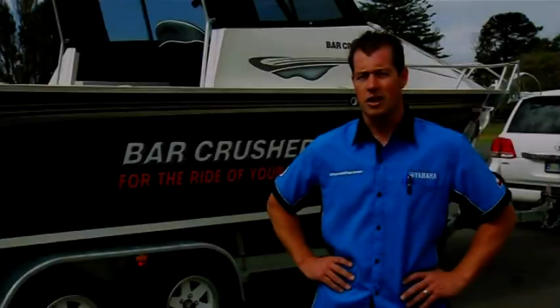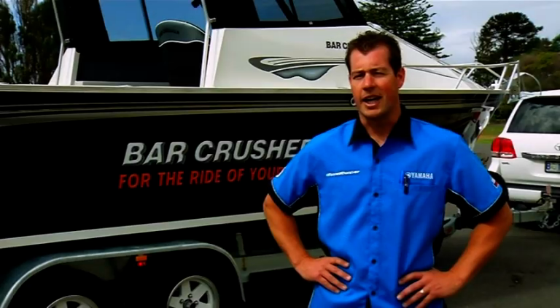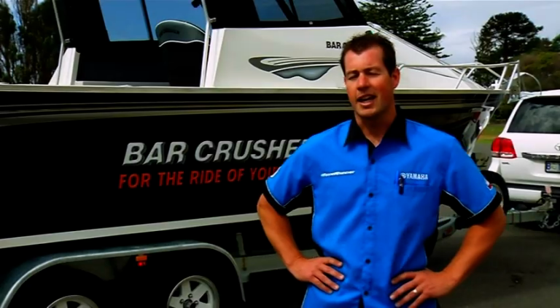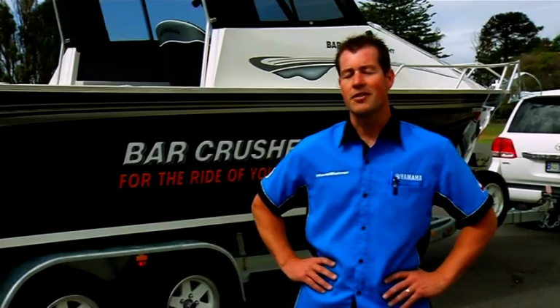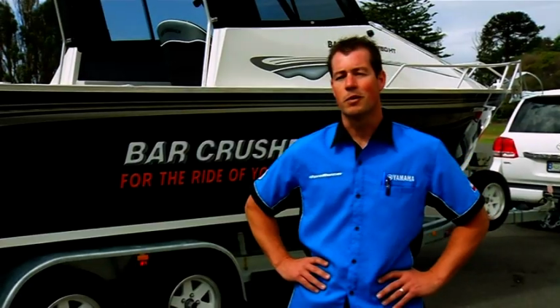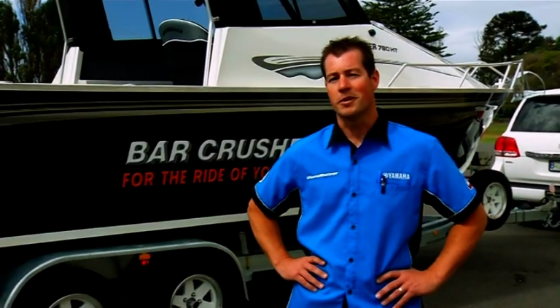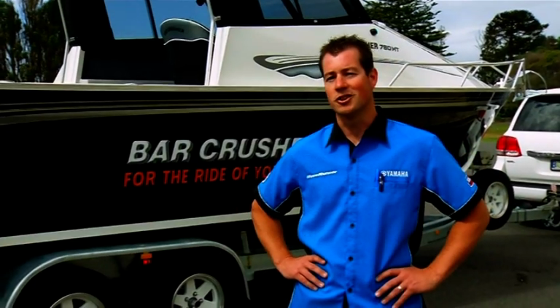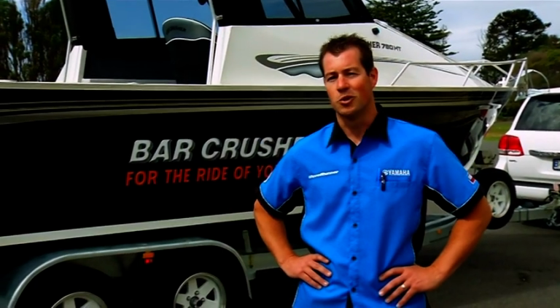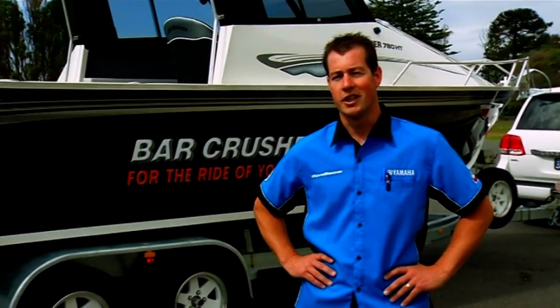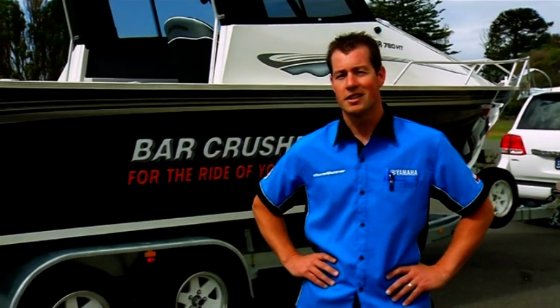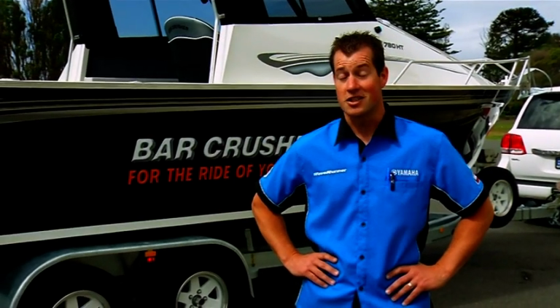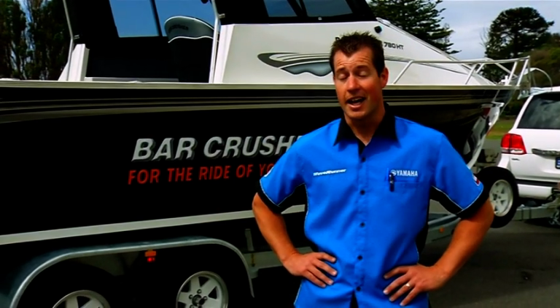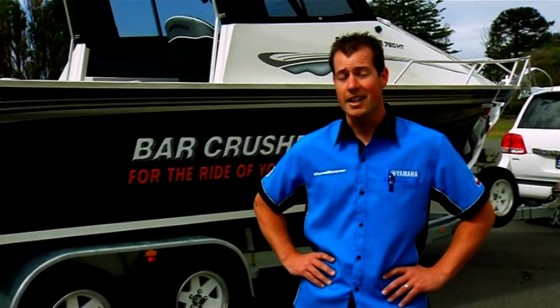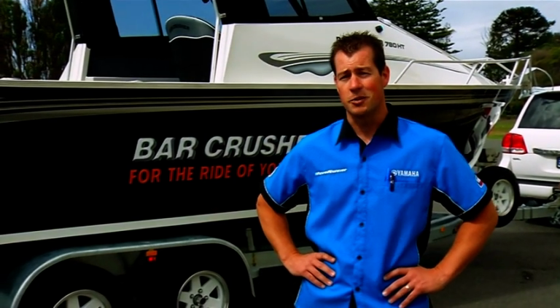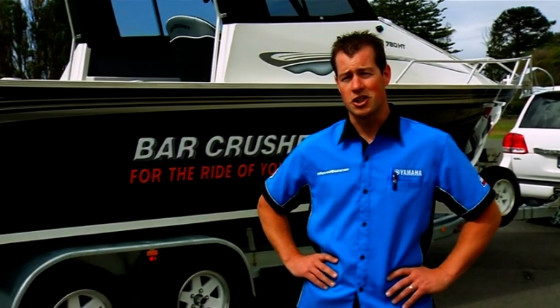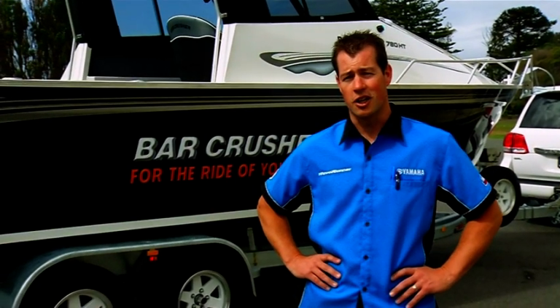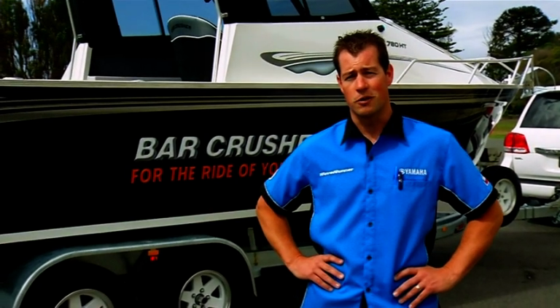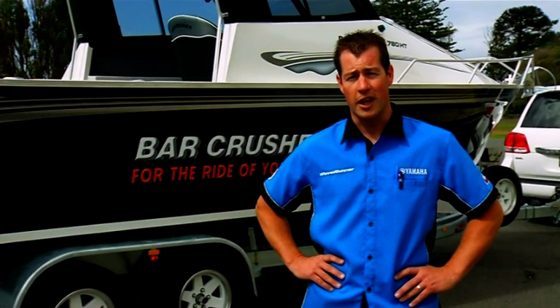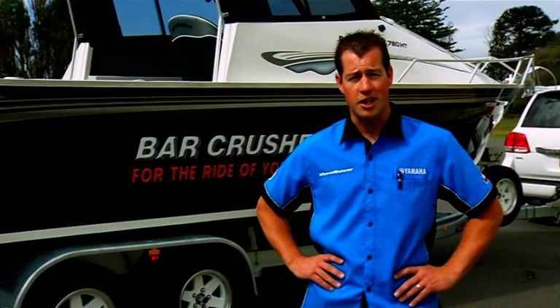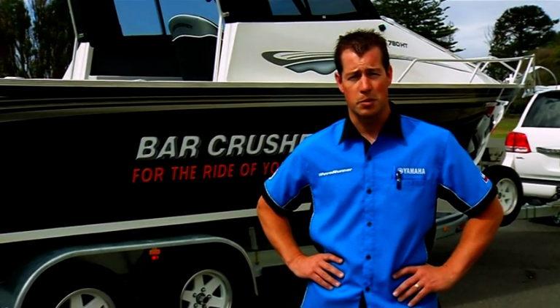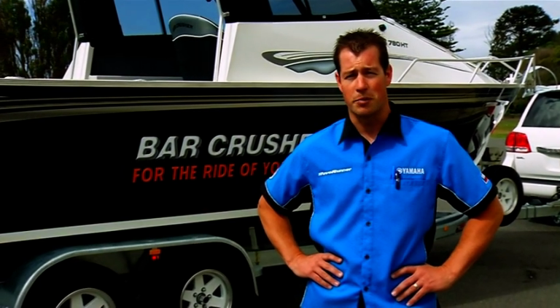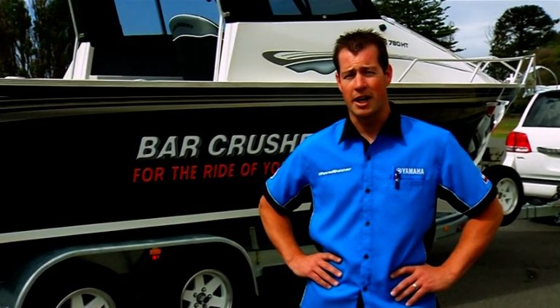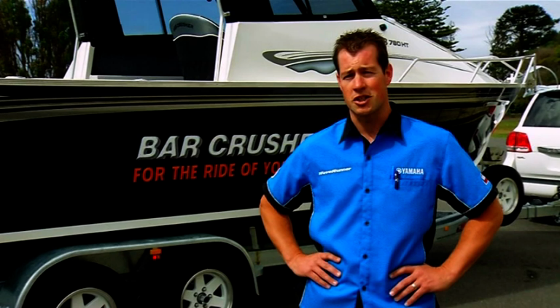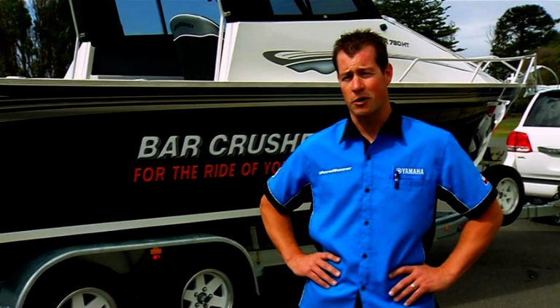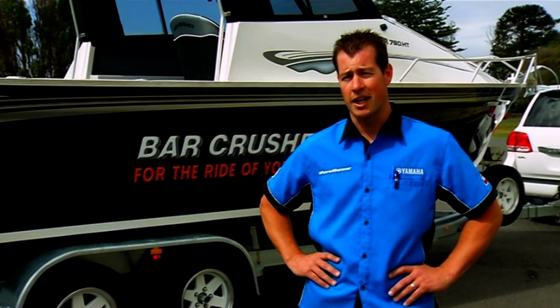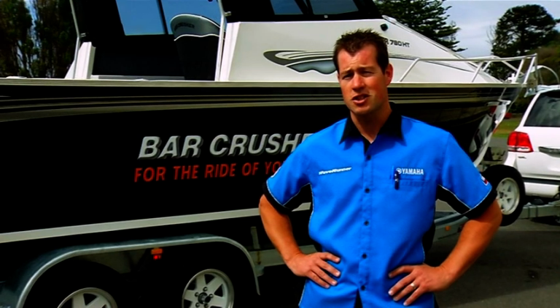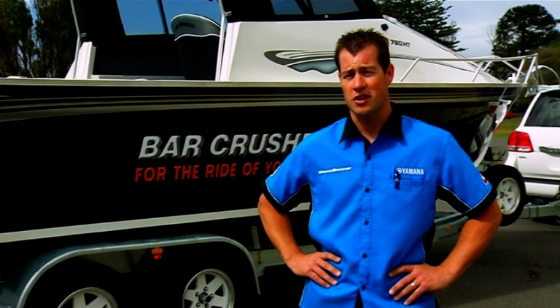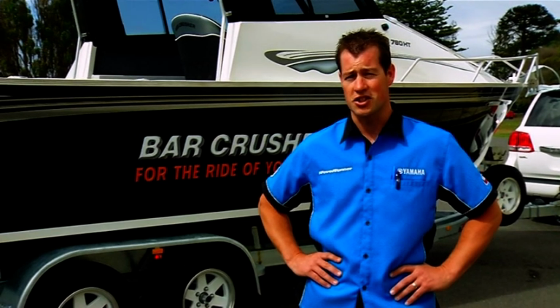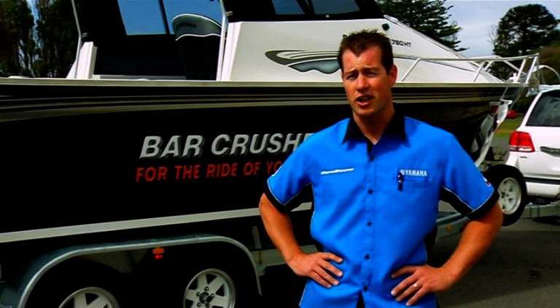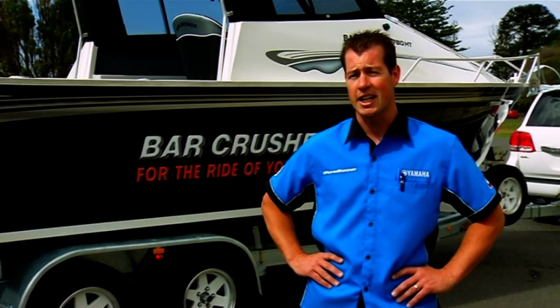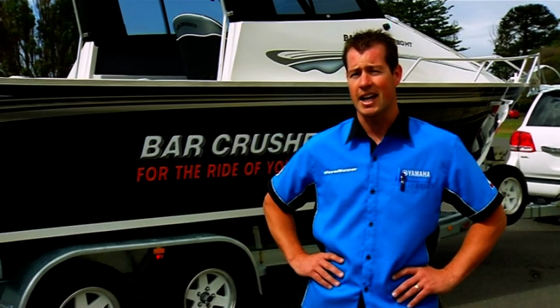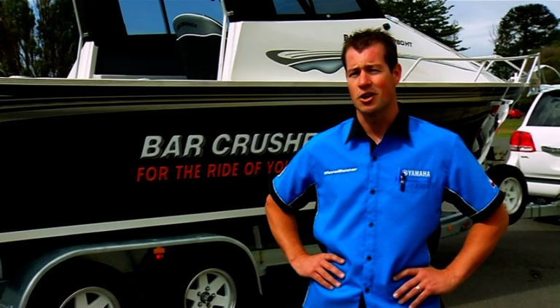G'day, Anthony Wolfe from Coastal Marine. Today I'm going to show you the flagship of the Bar Crusher range, the 780 Hardtop.